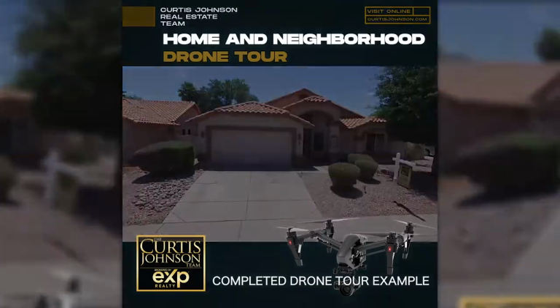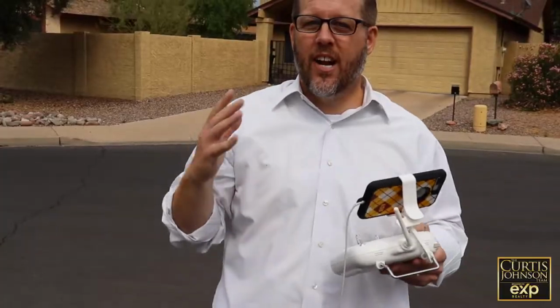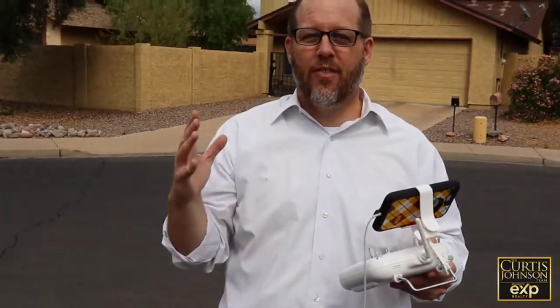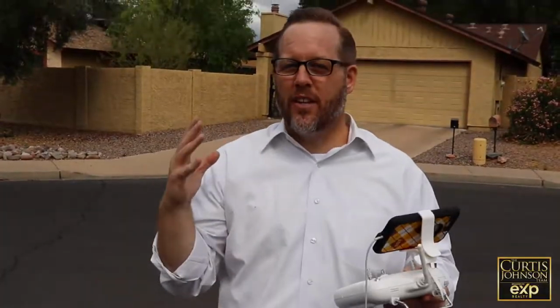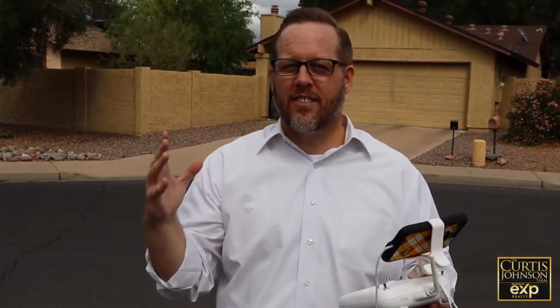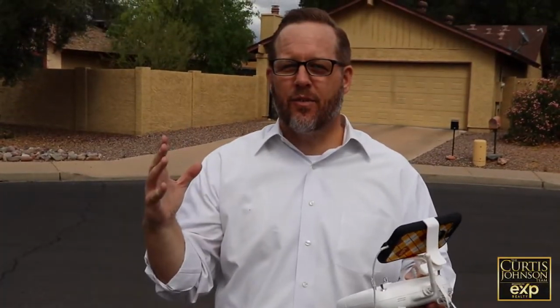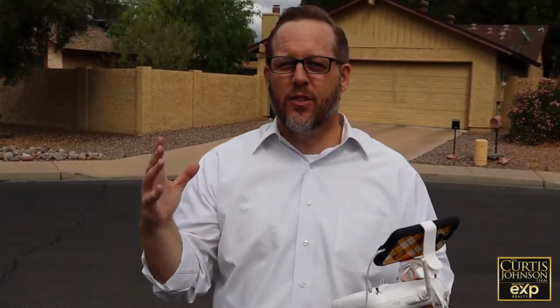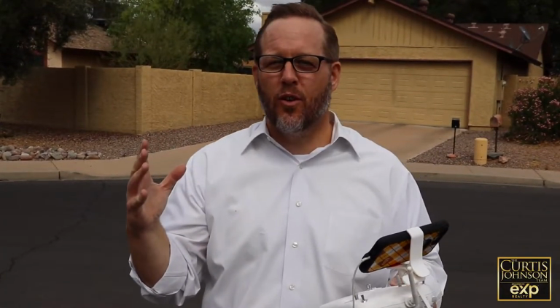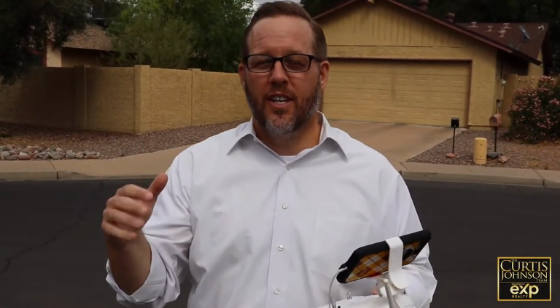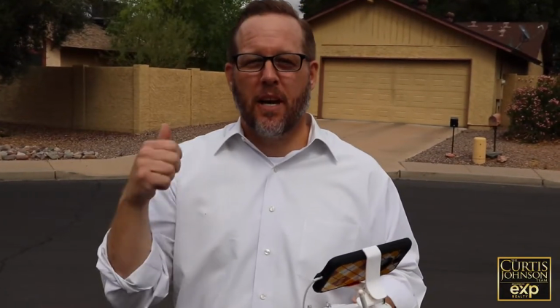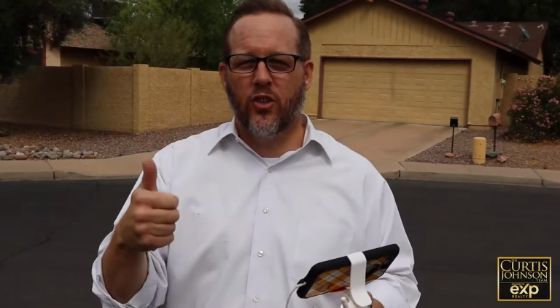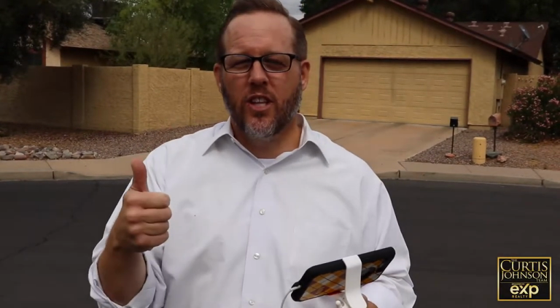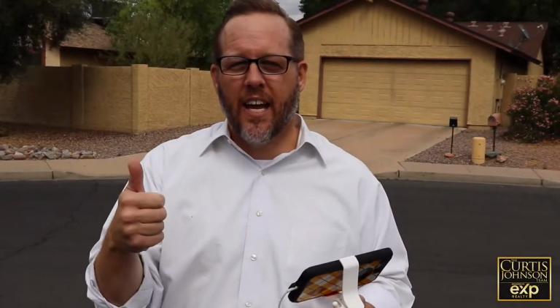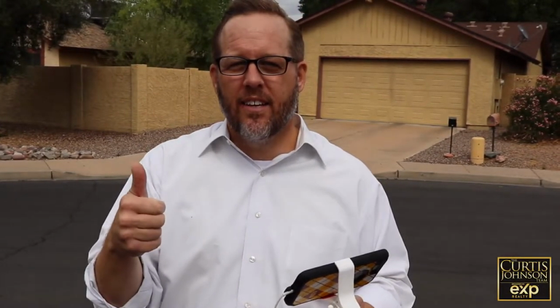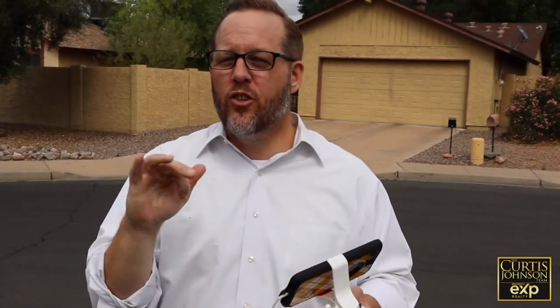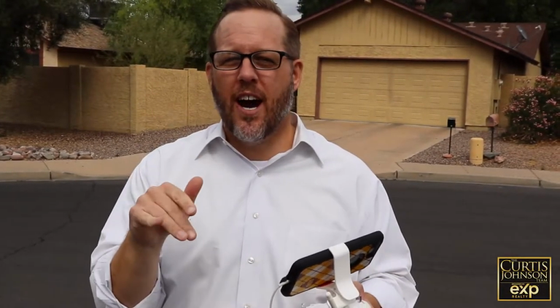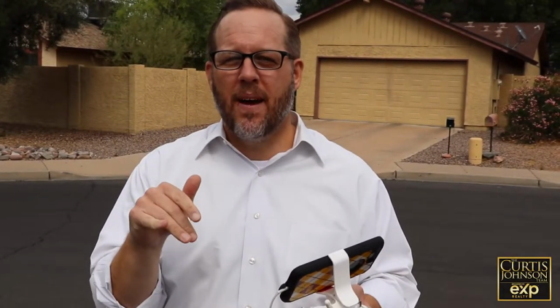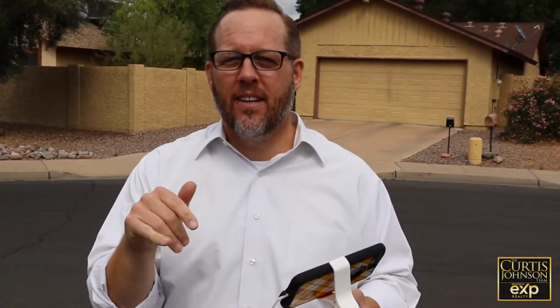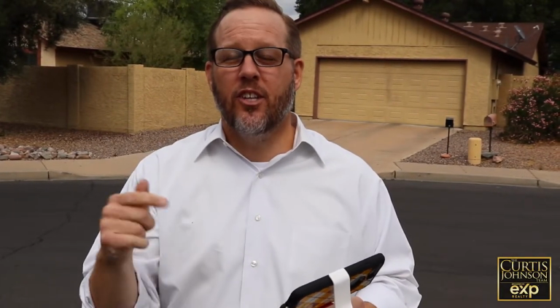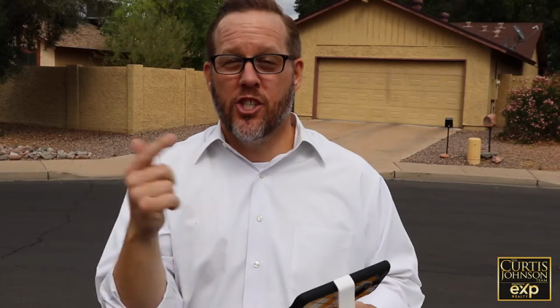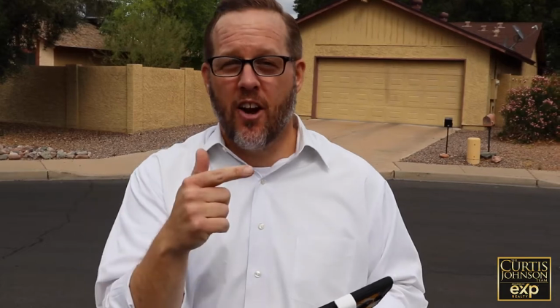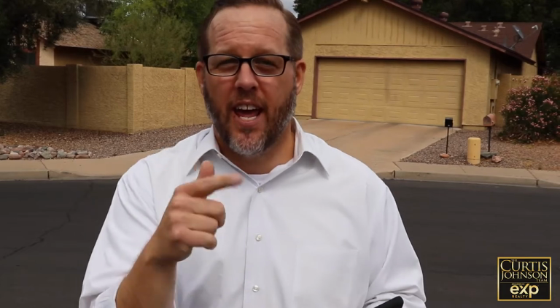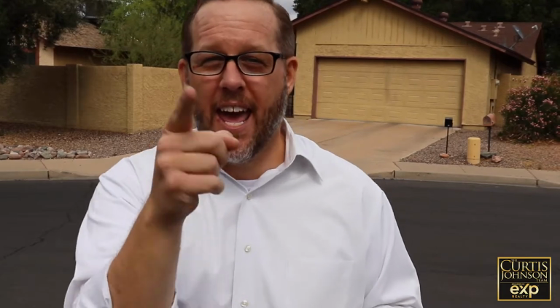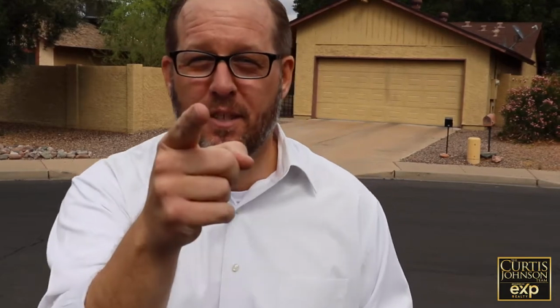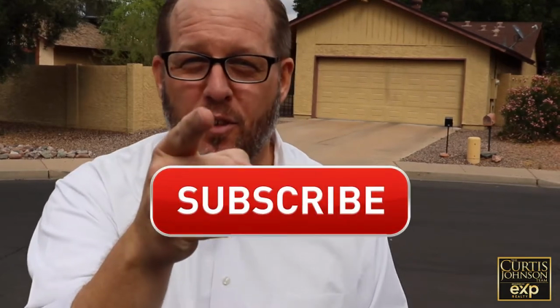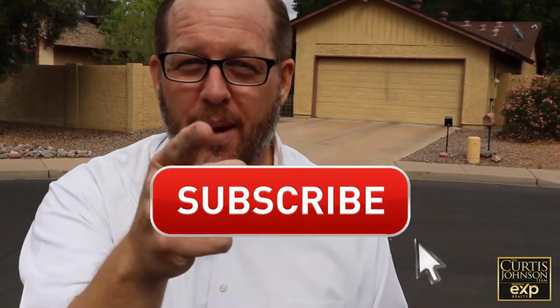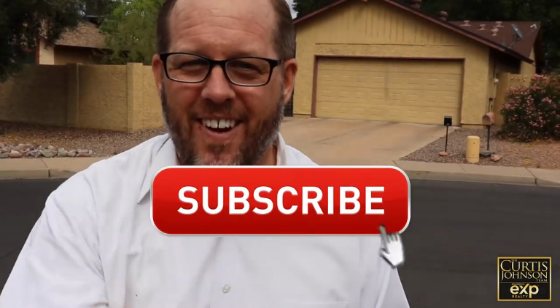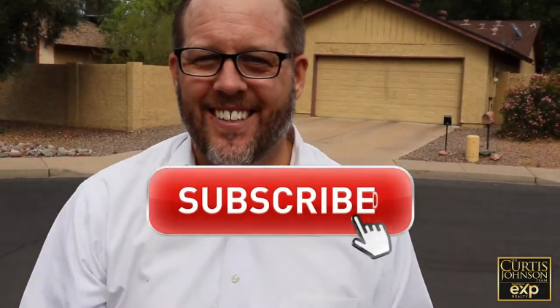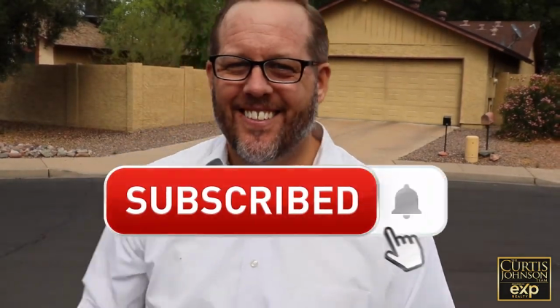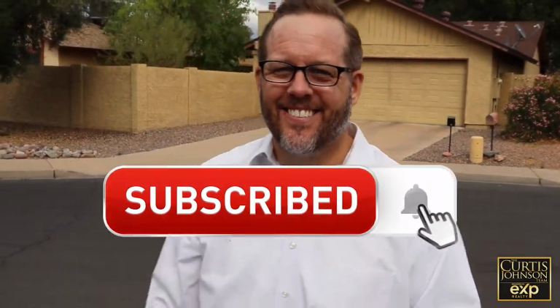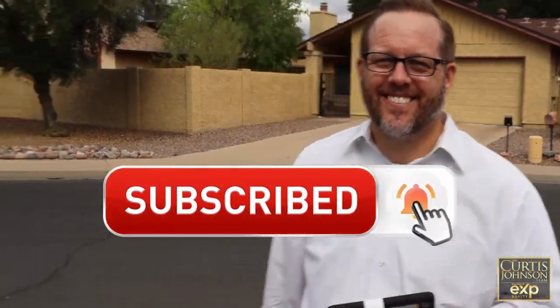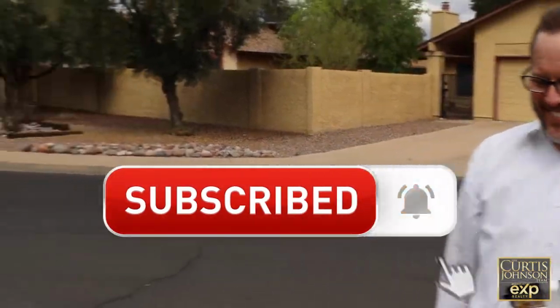Alright, if you thought that stuff was cool, make sure you like, comment, share, and subscribe. Bye!